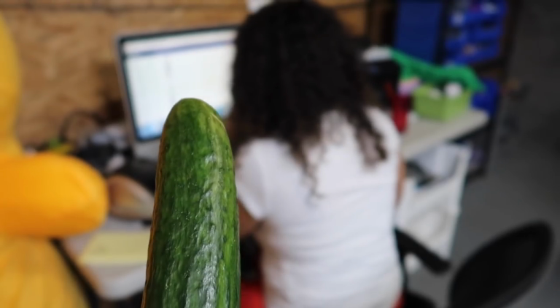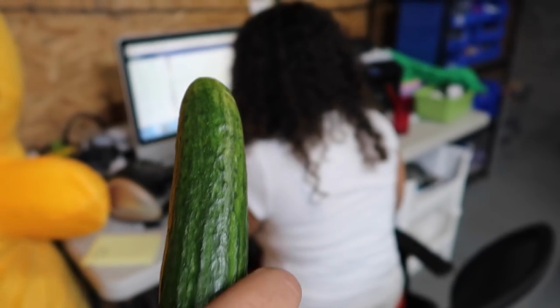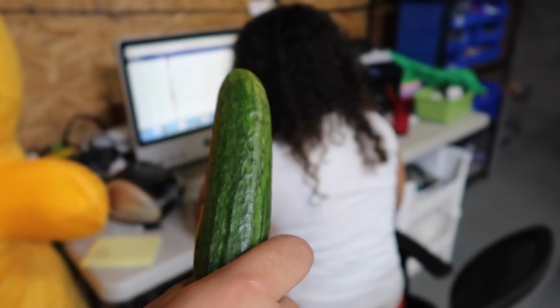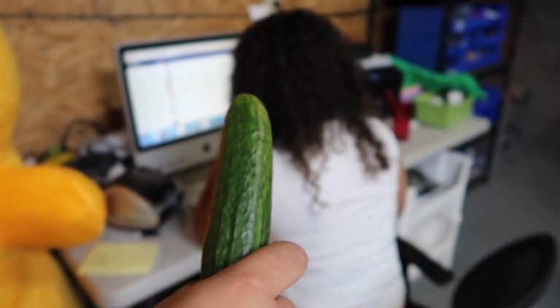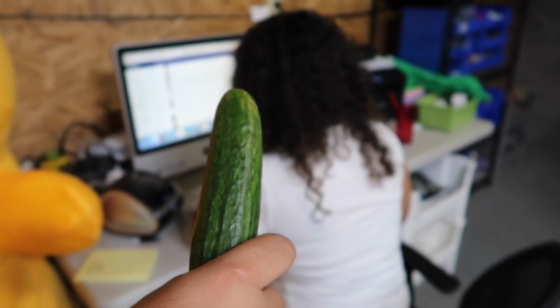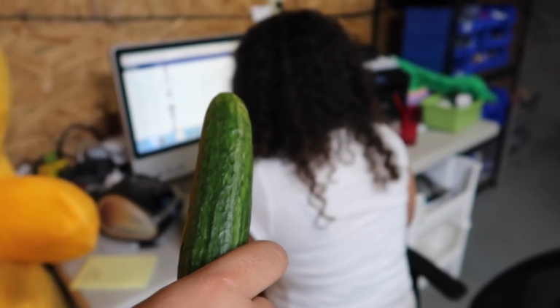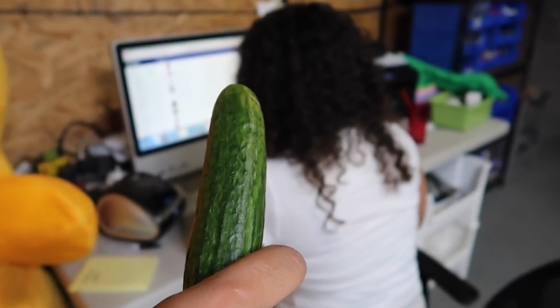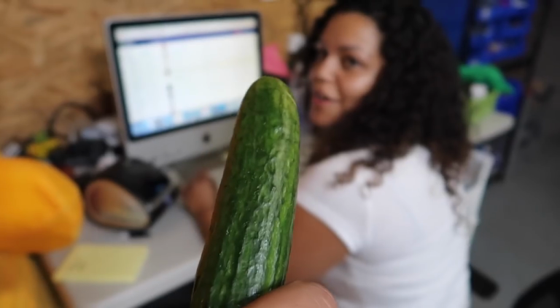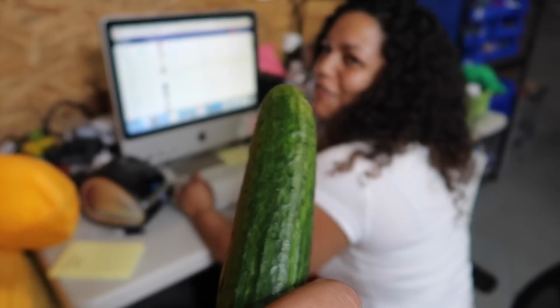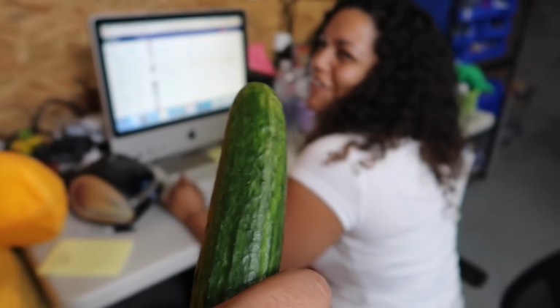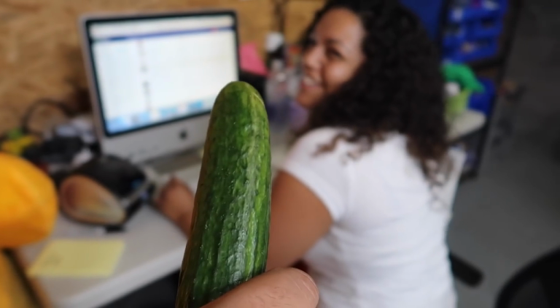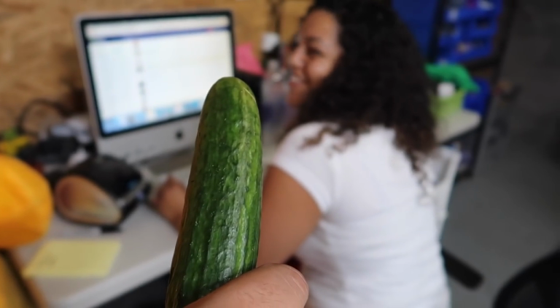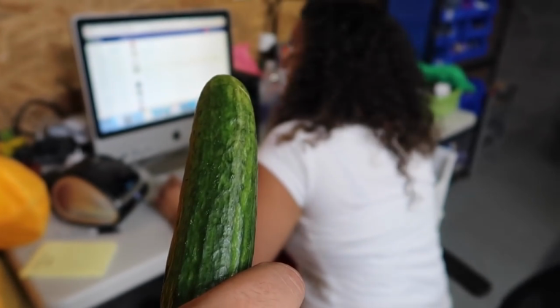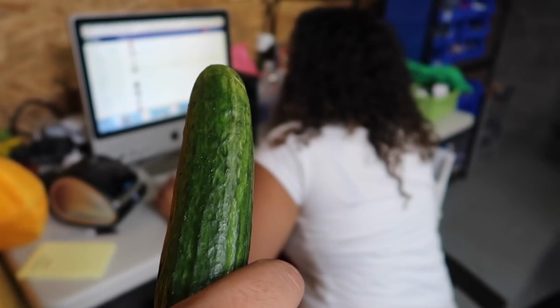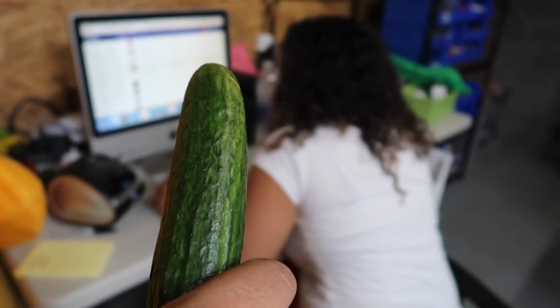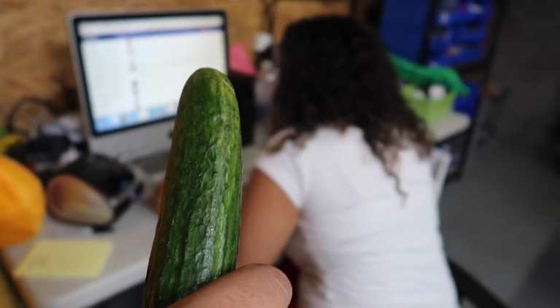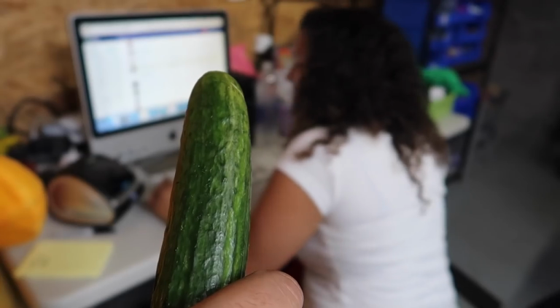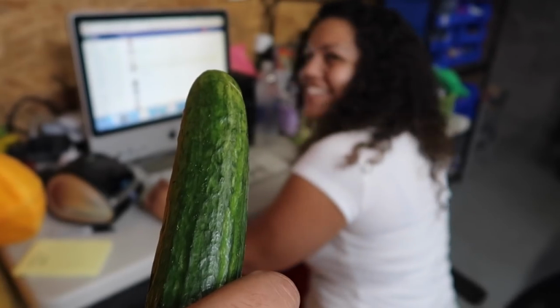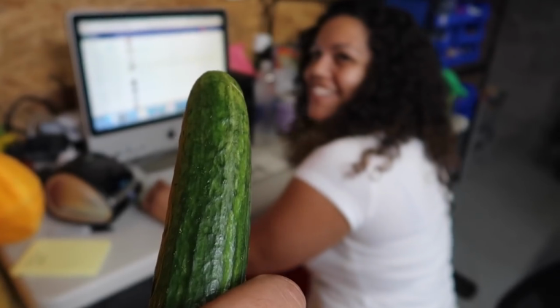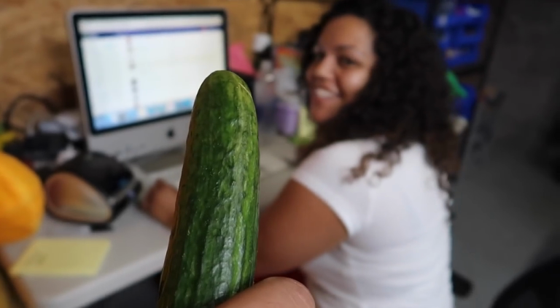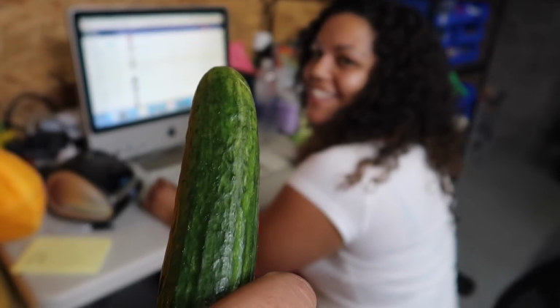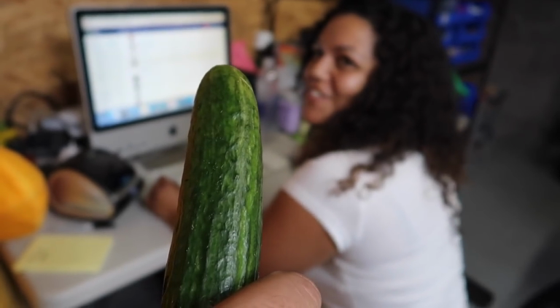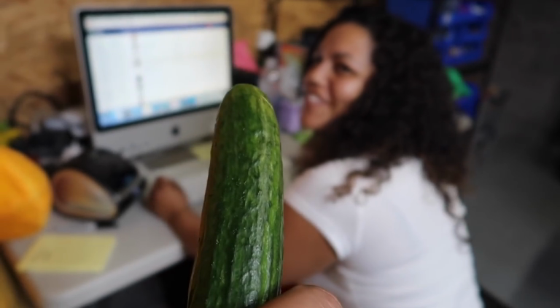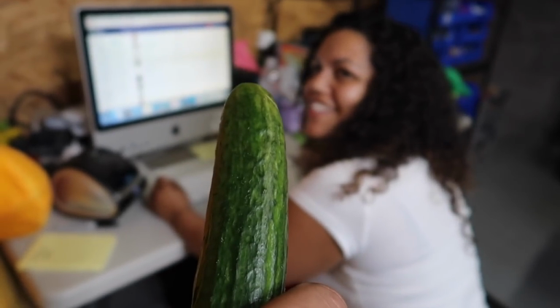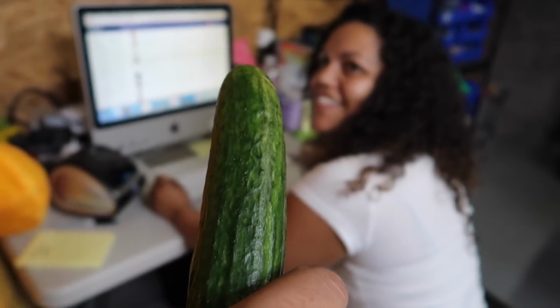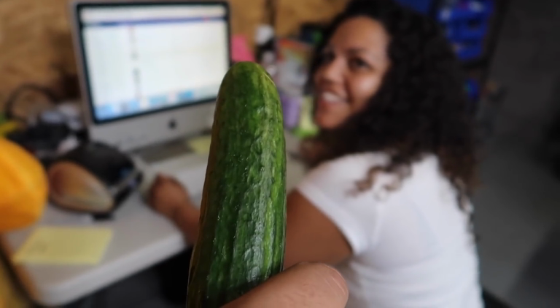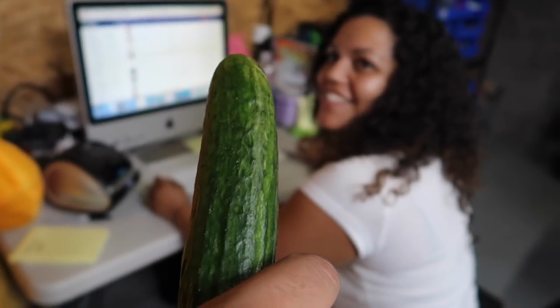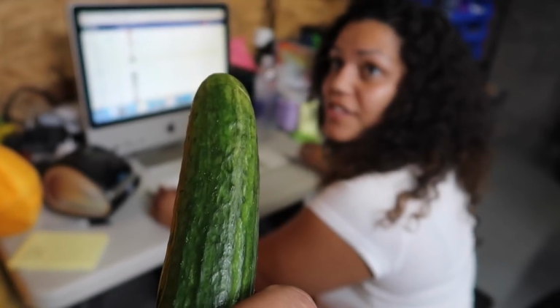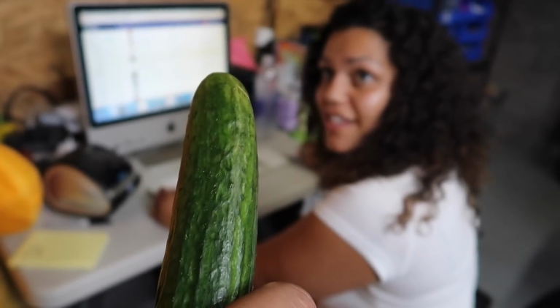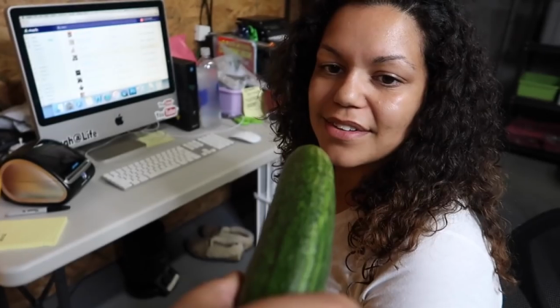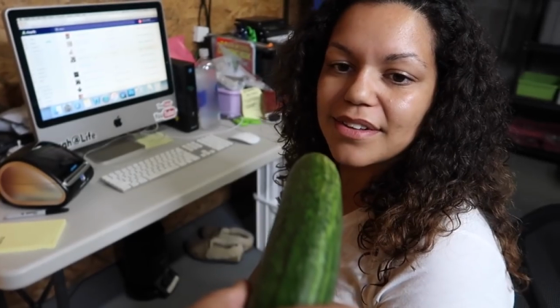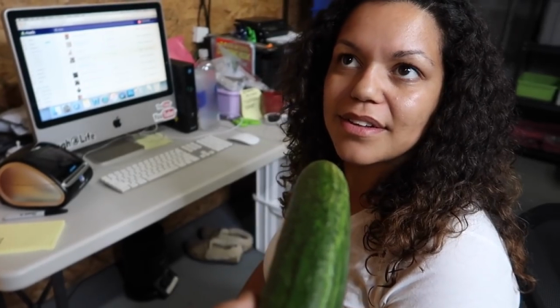Hey V, you like cucumbers, right? Why do you have these? I grew one — it's from my garden. Seriously? Yeah, take a bite.